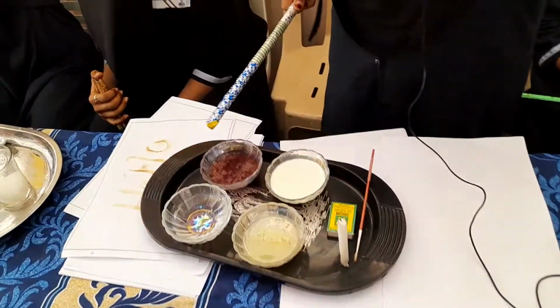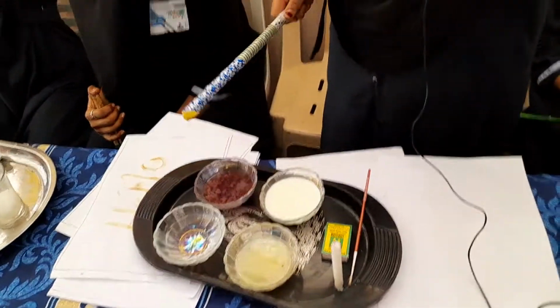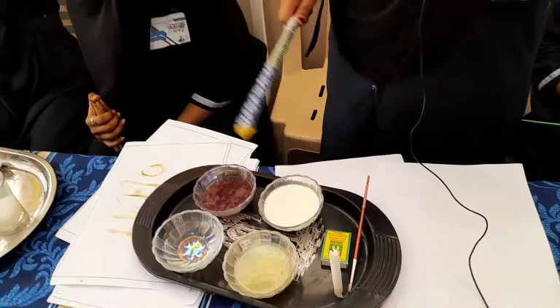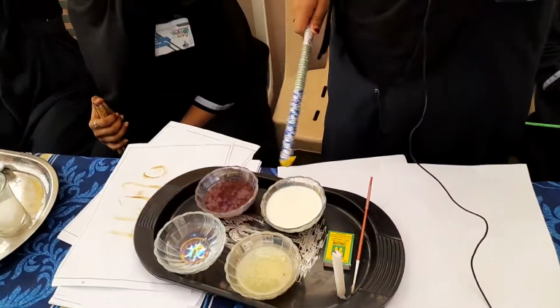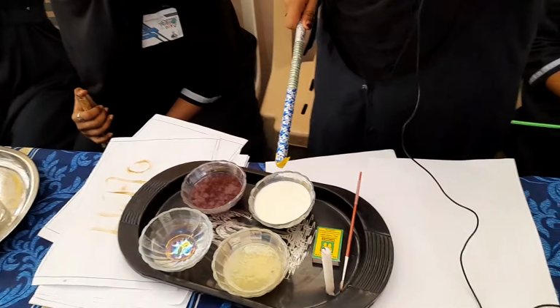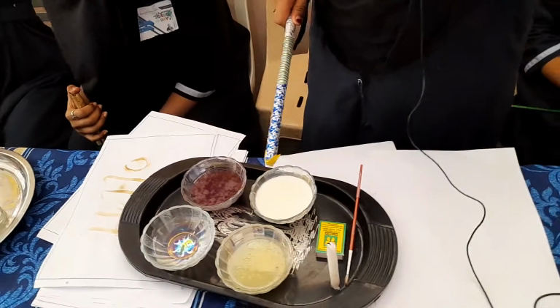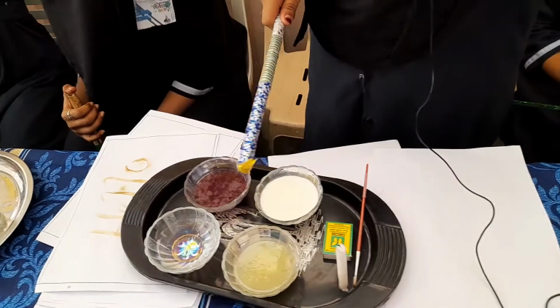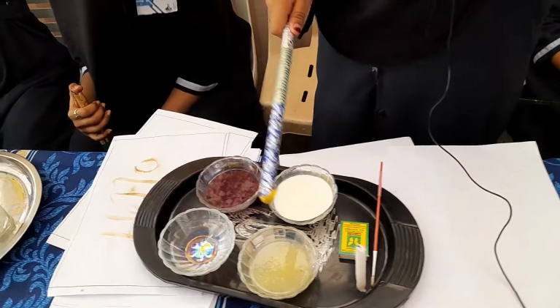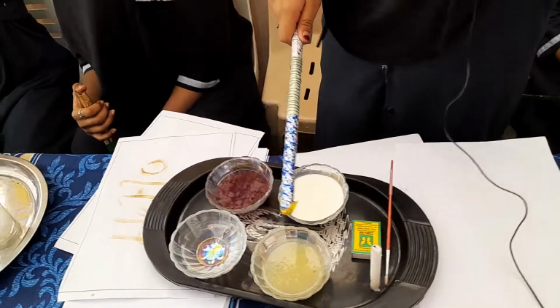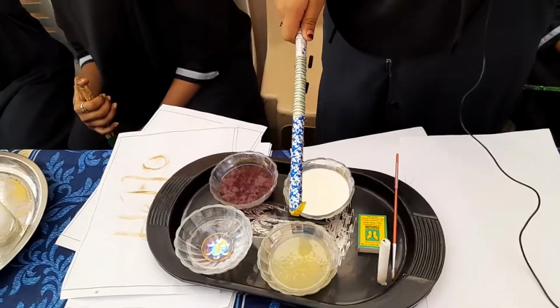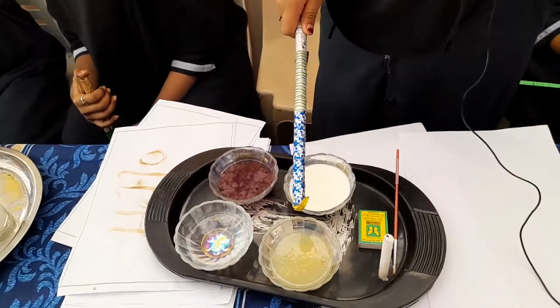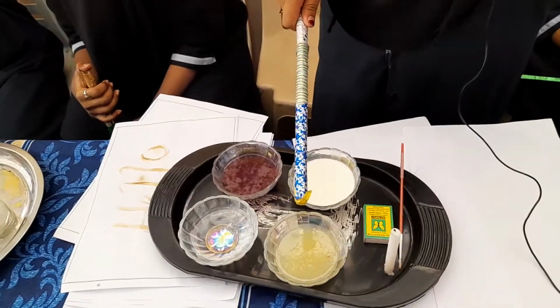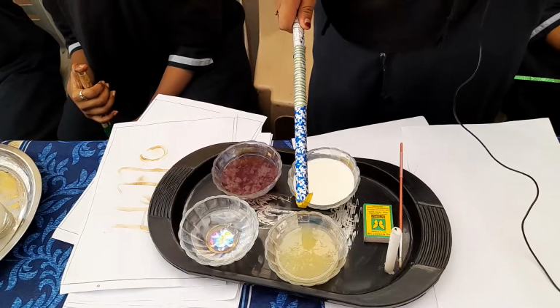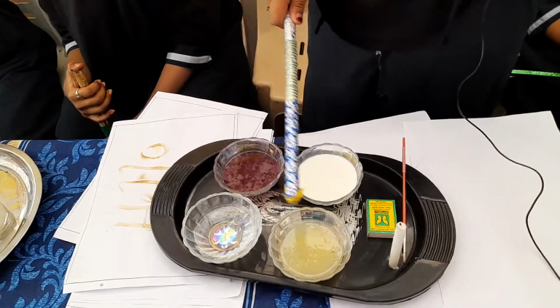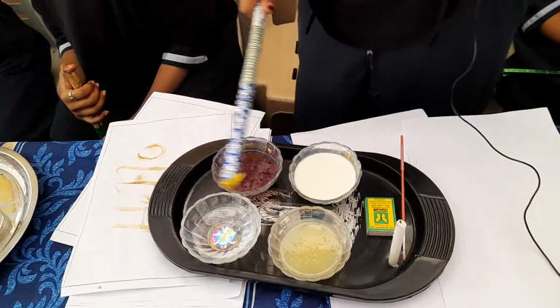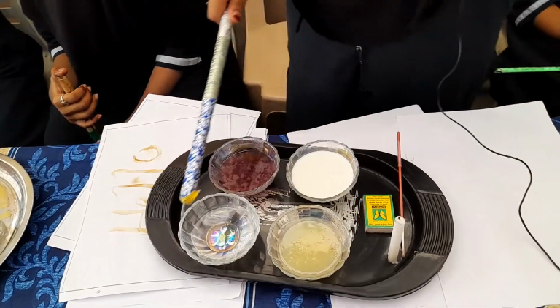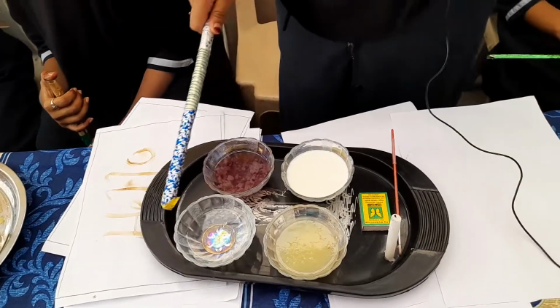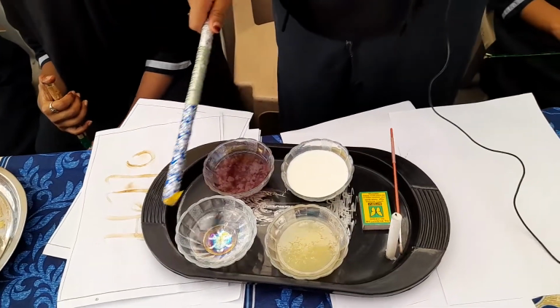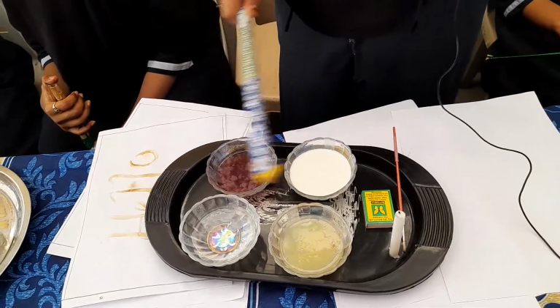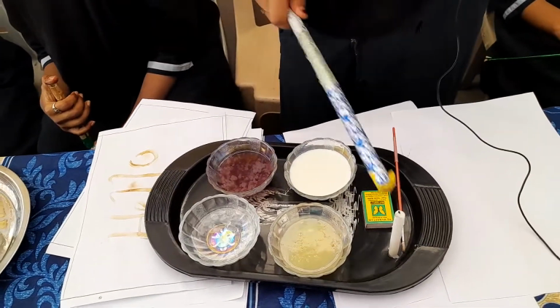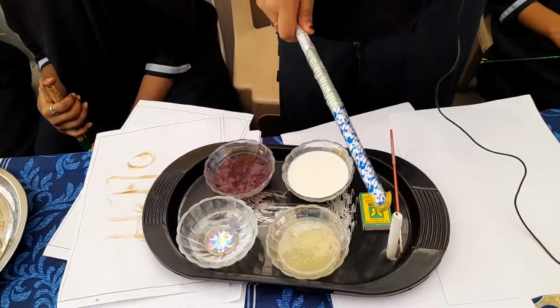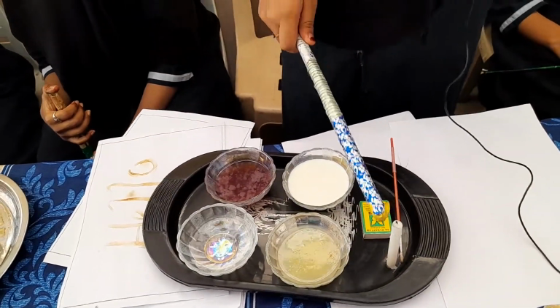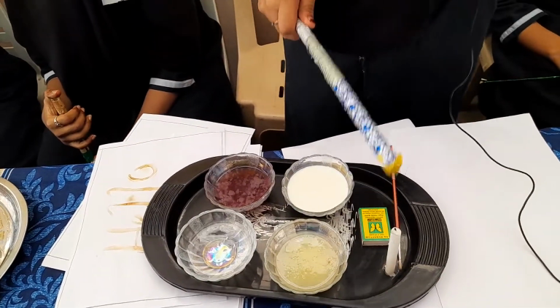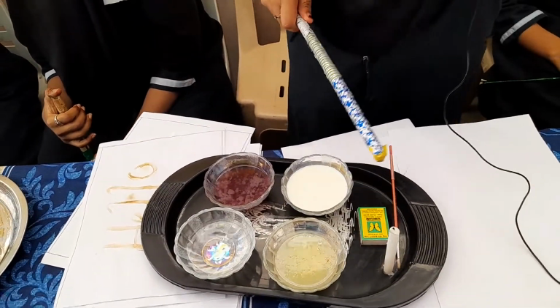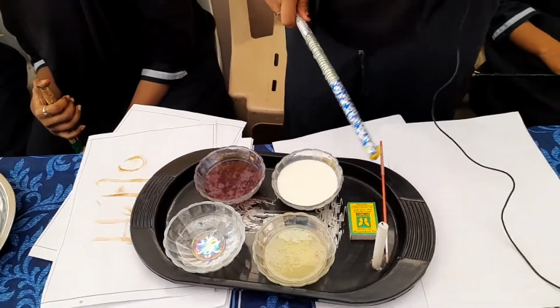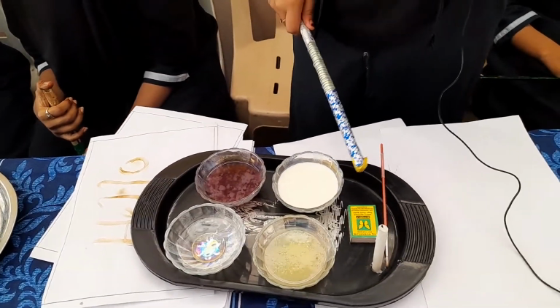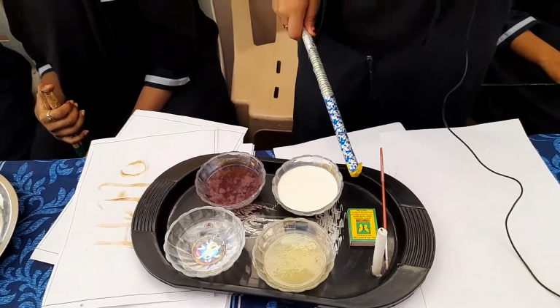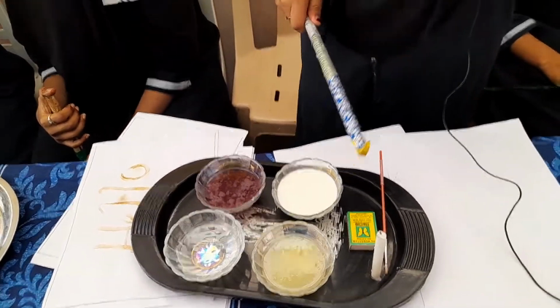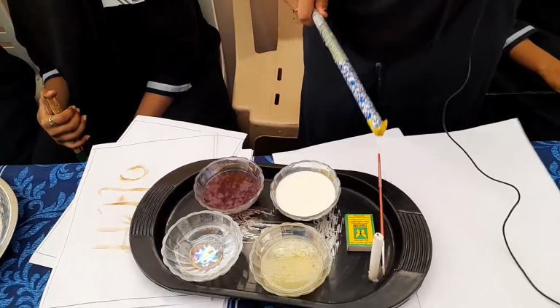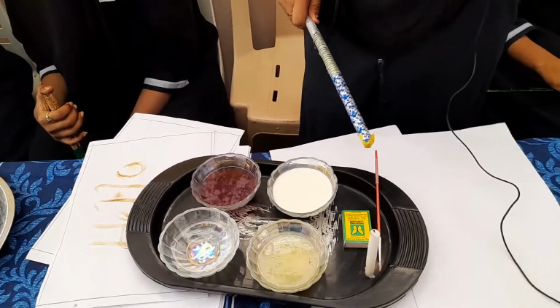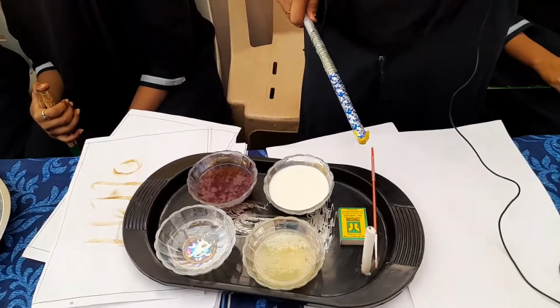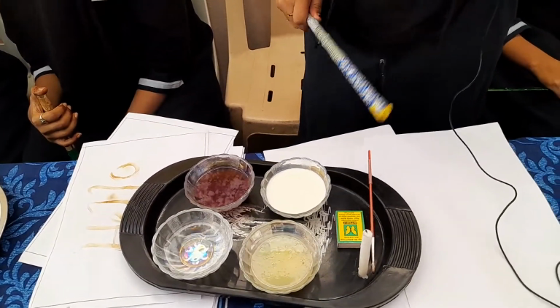Onion juice, milk, lemon juice, vinegar, candle, mastic box, pen brush, and paper.